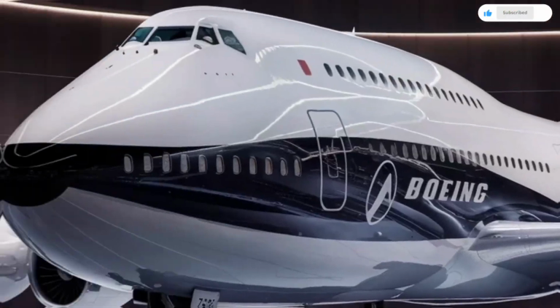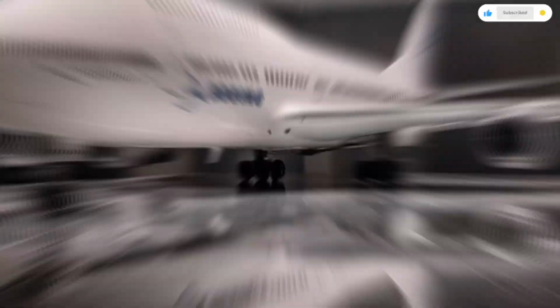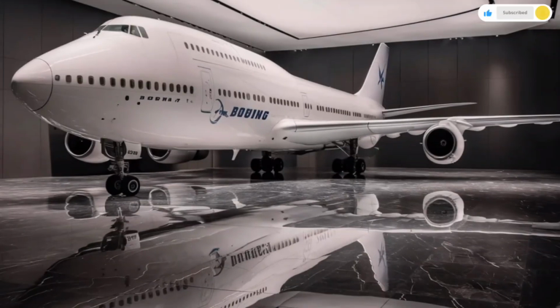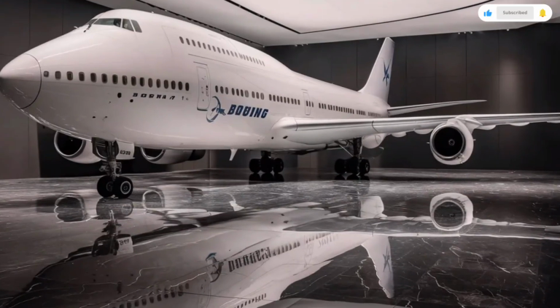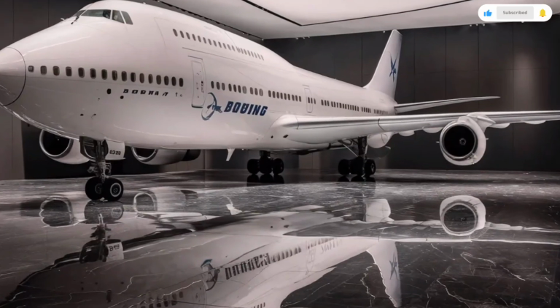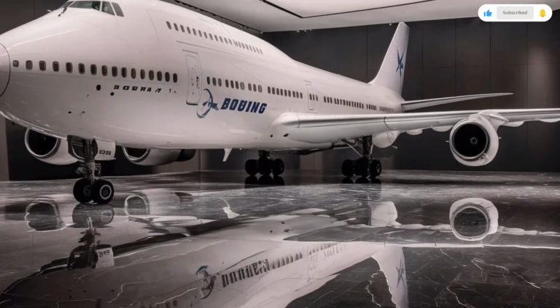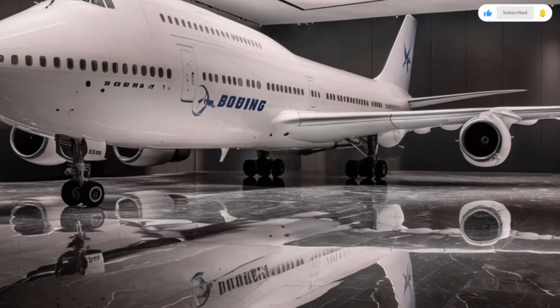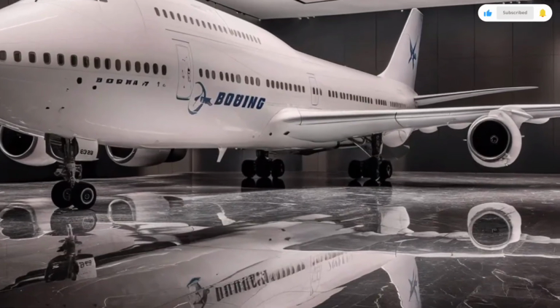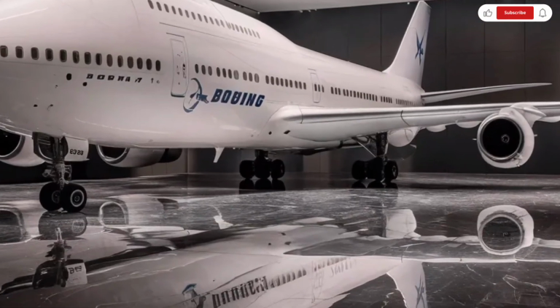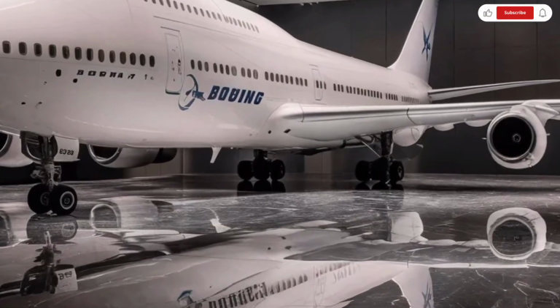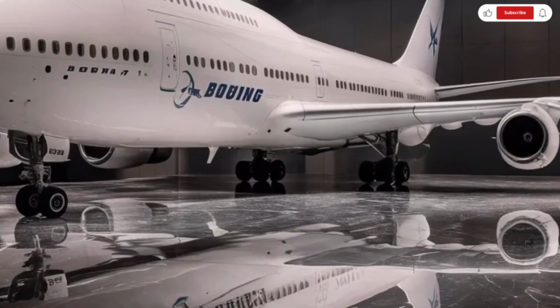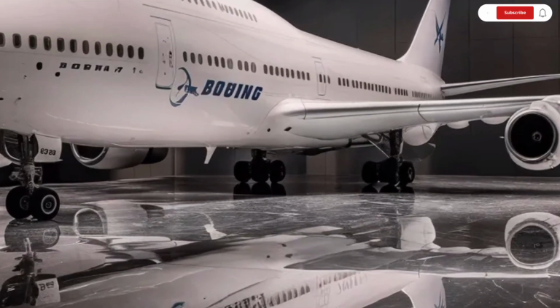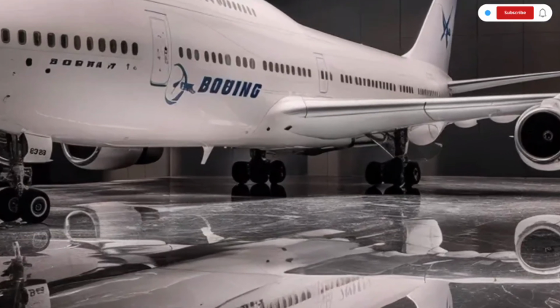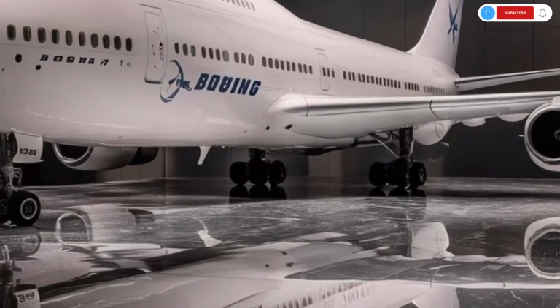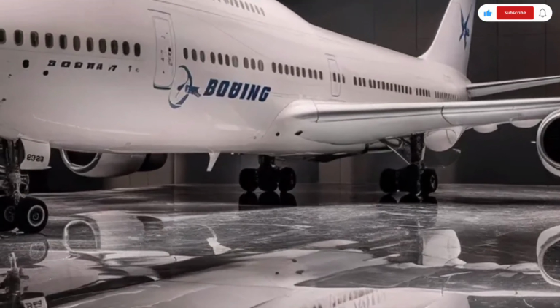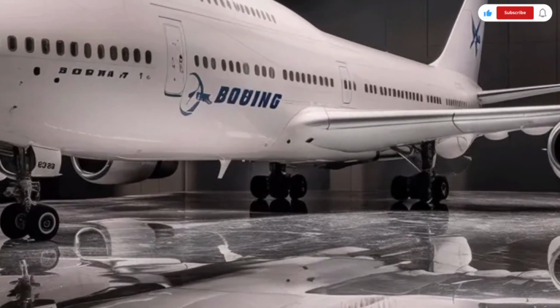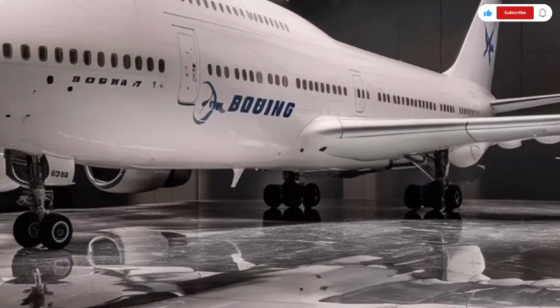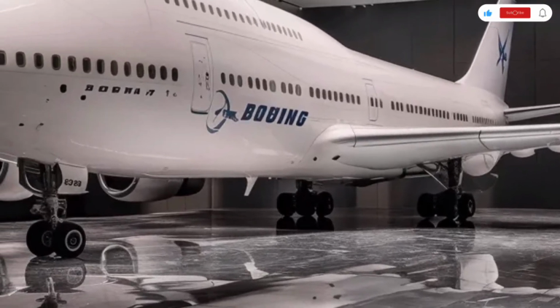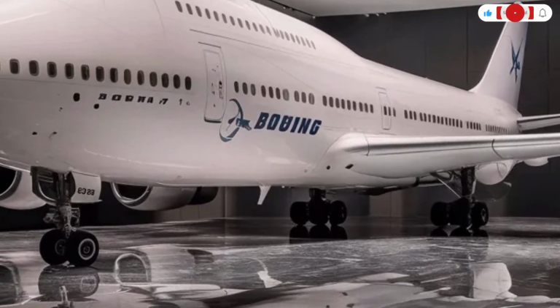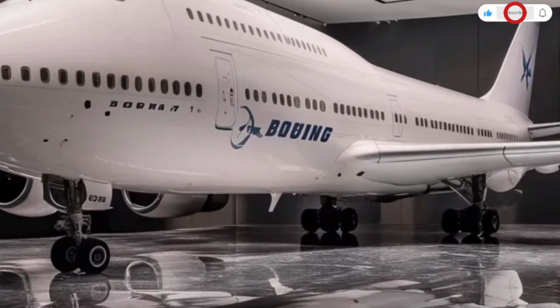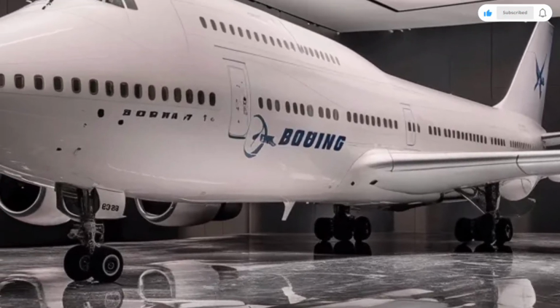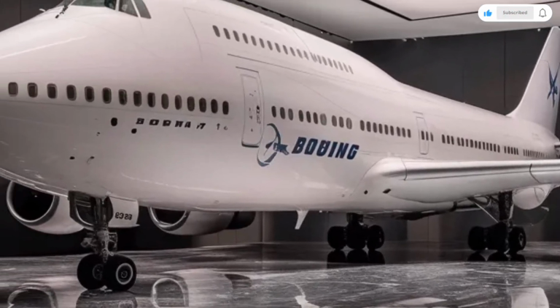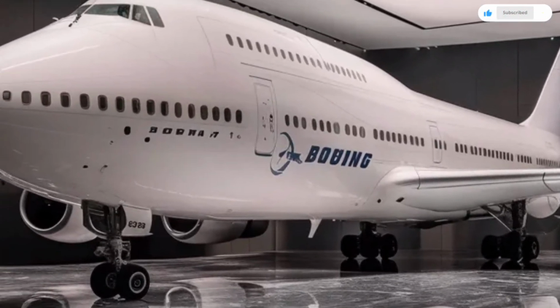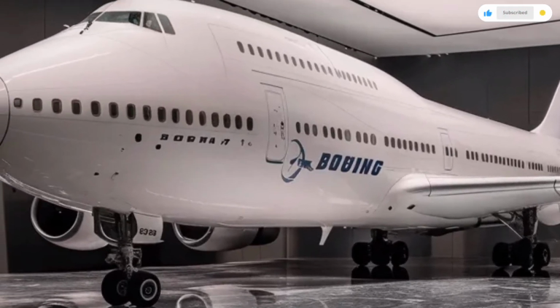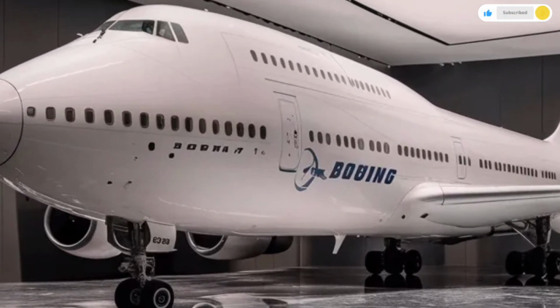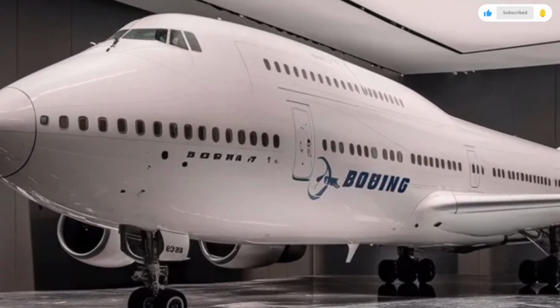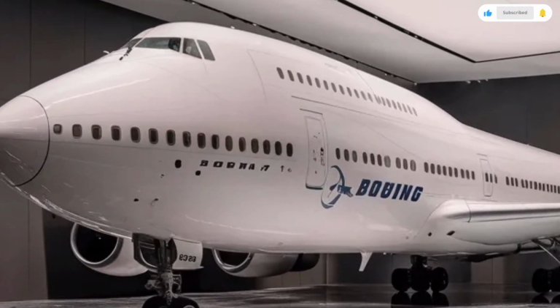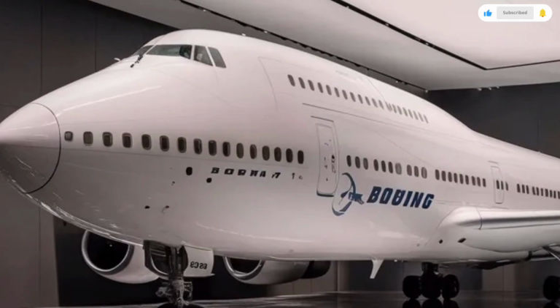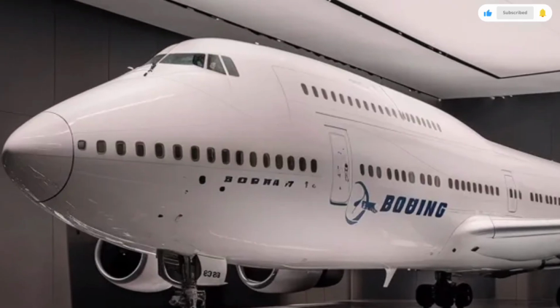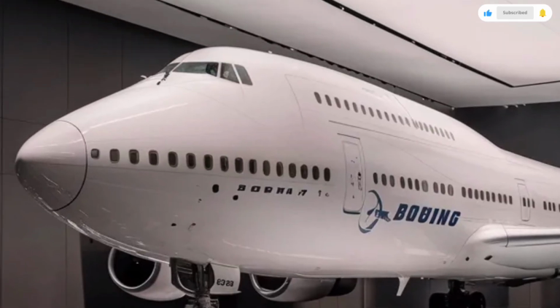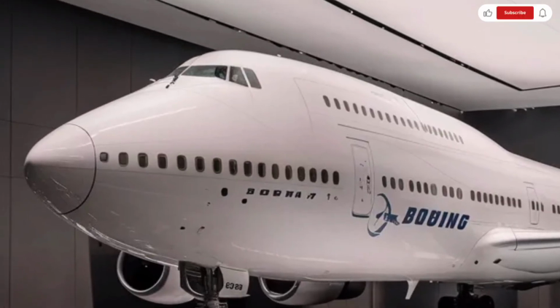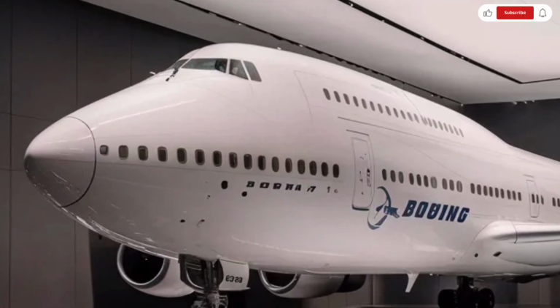Hello, dear viewers, welcome back to SK Cars 2.0. Today, we're diving into something truly extraordinary.